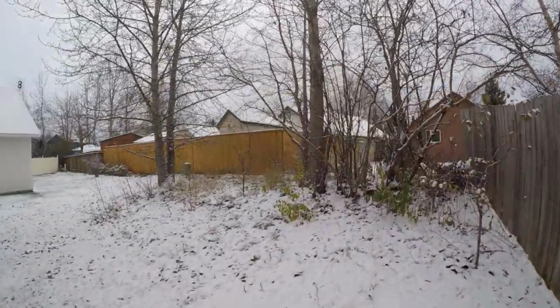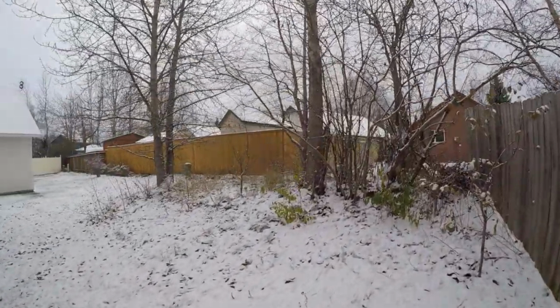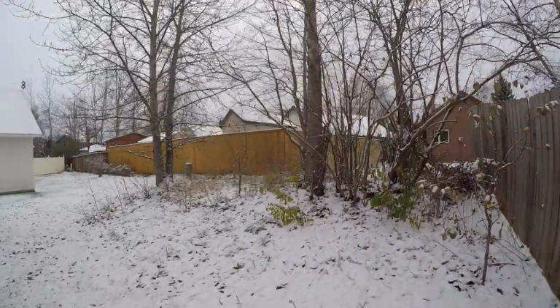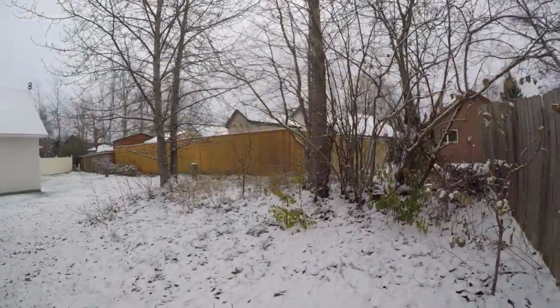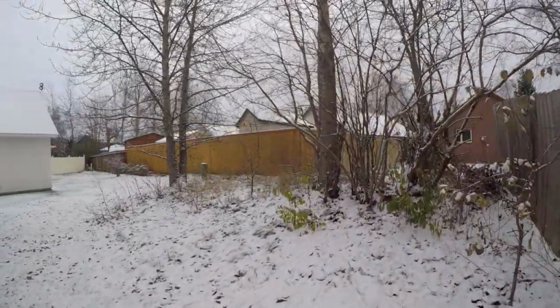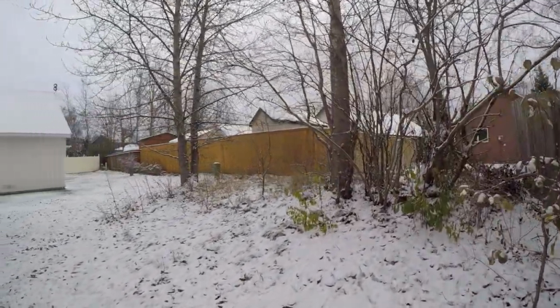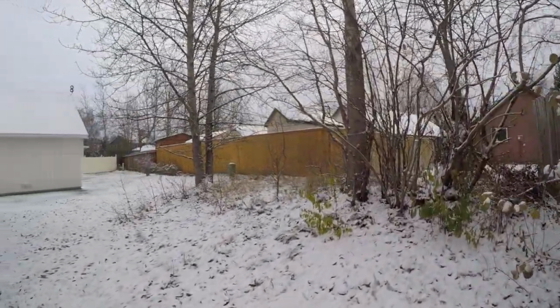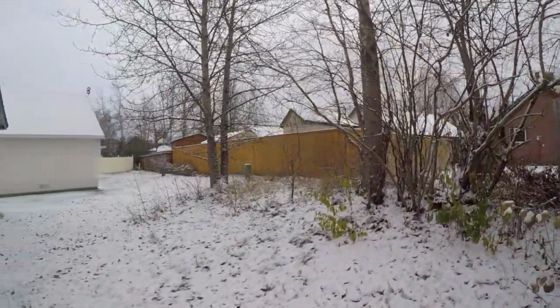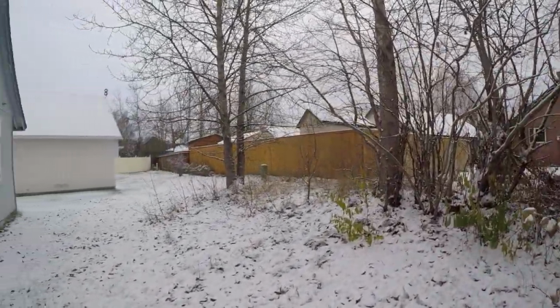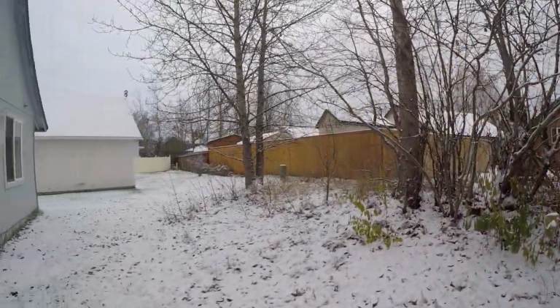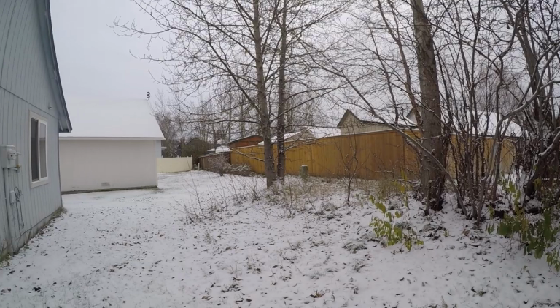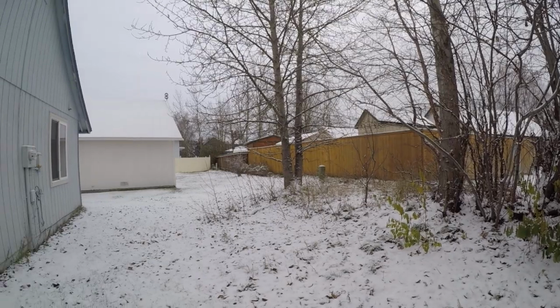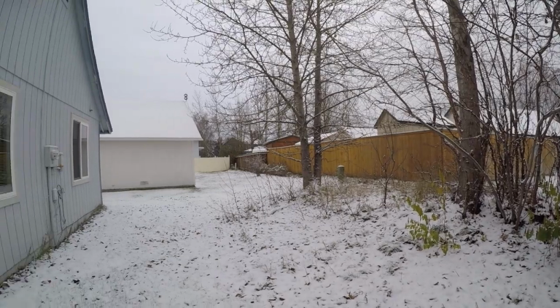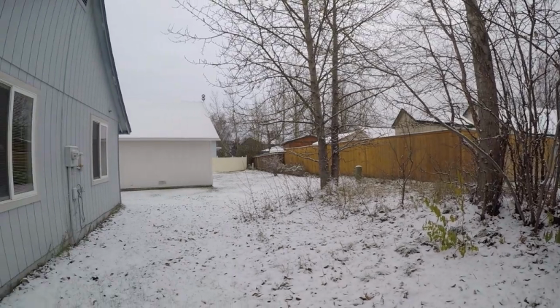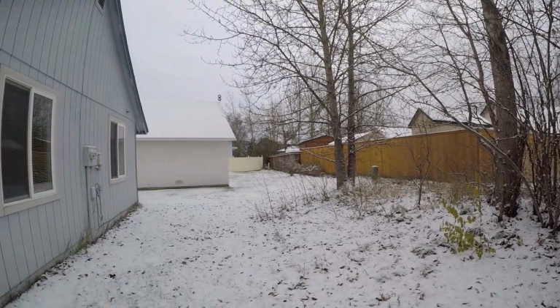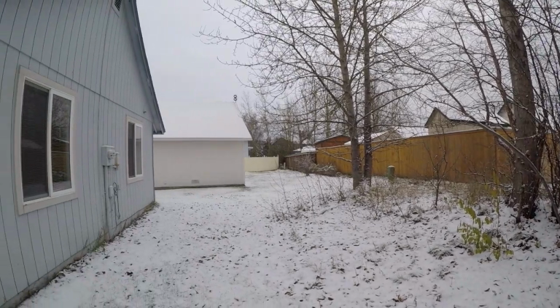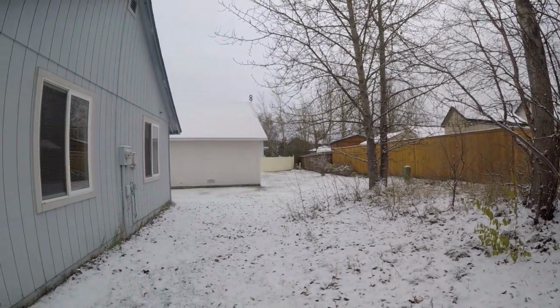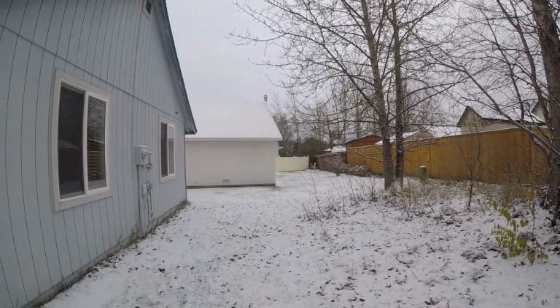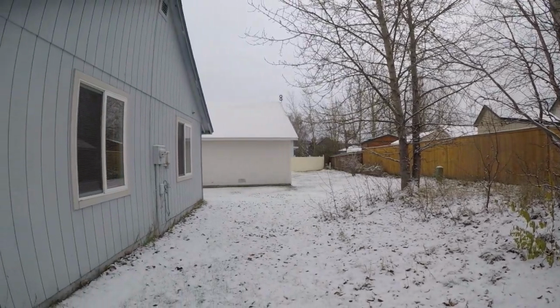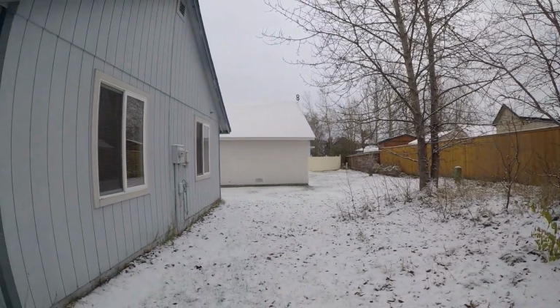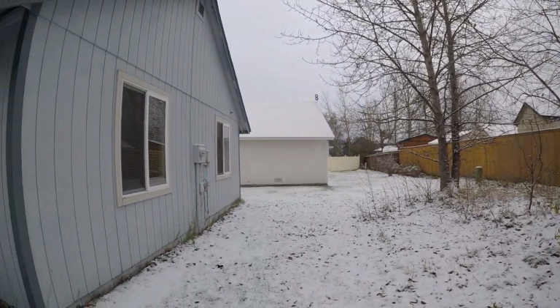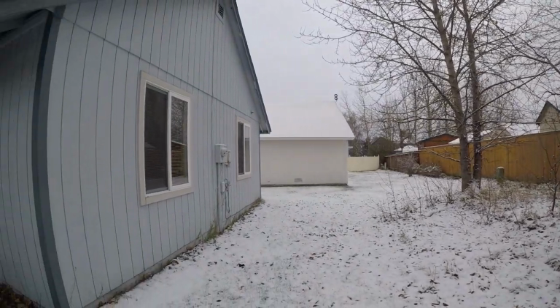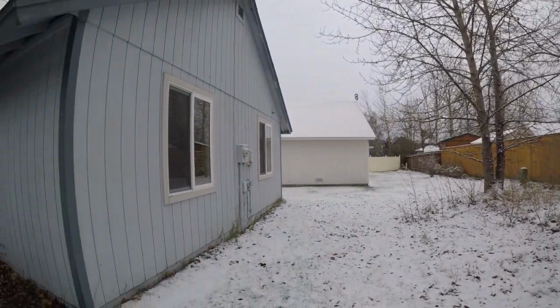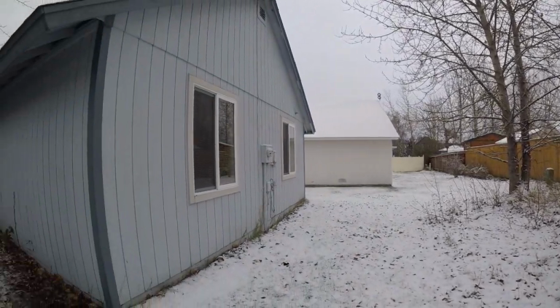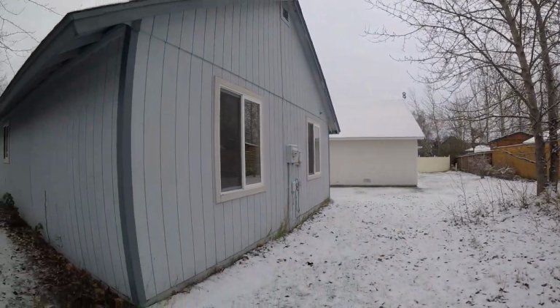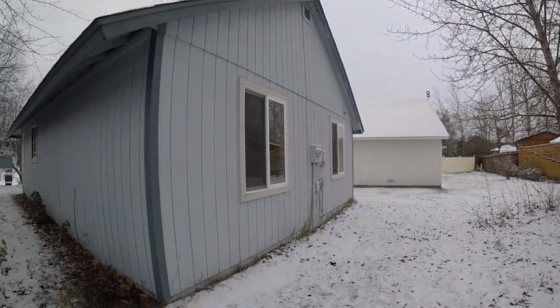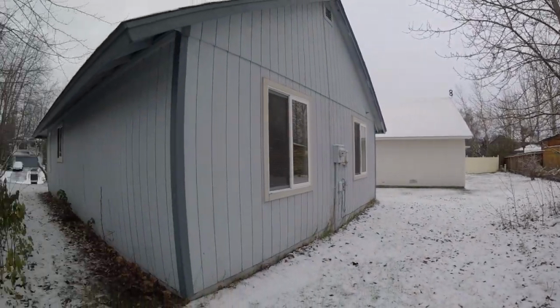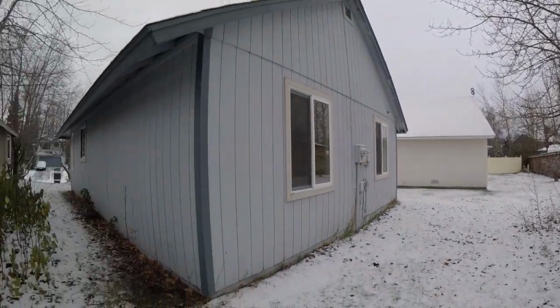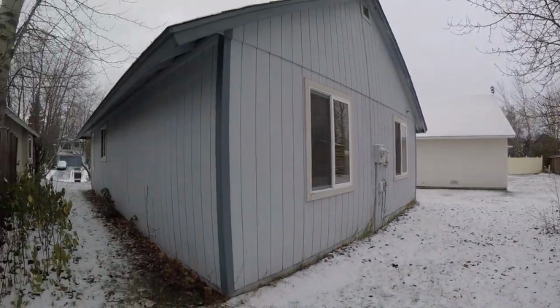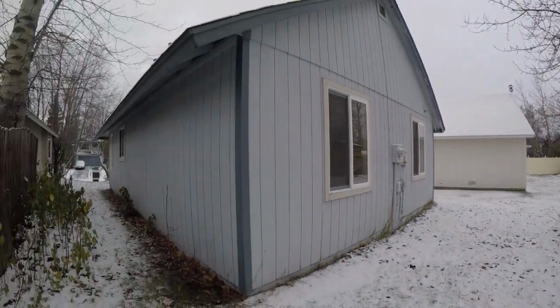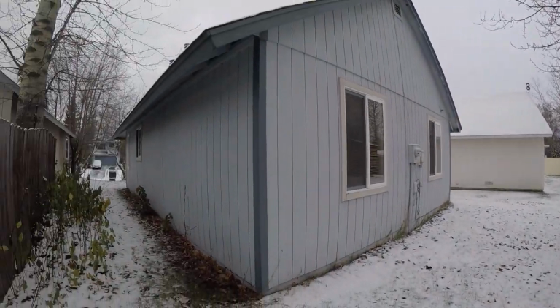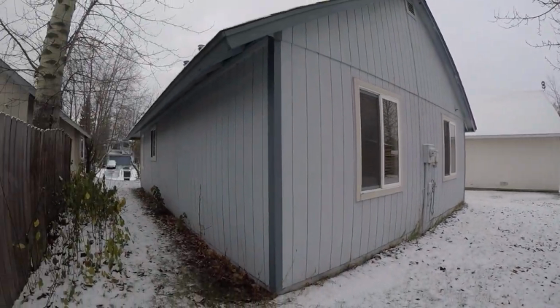A little backyard — it's not fenced, but a little bit of room to spread out.